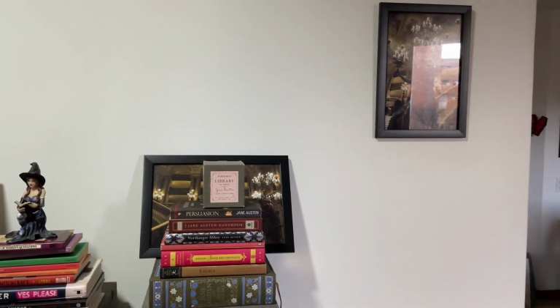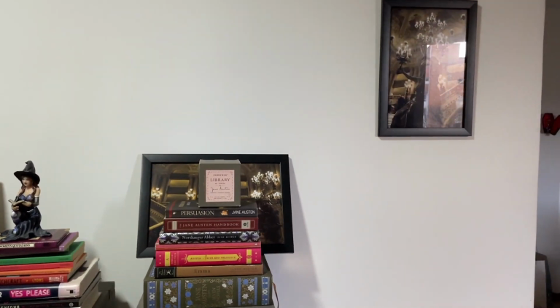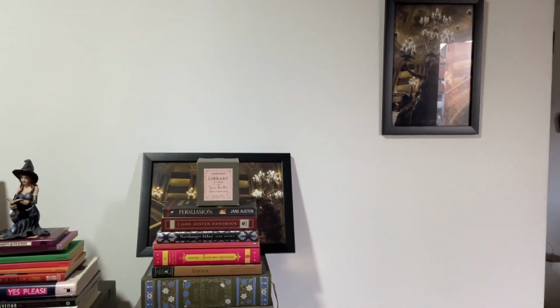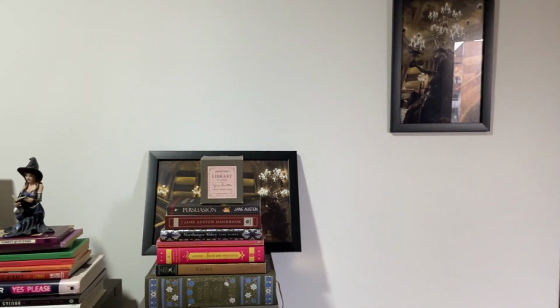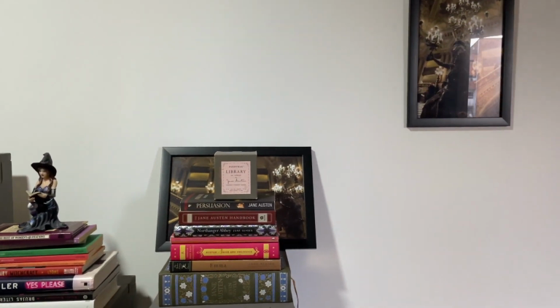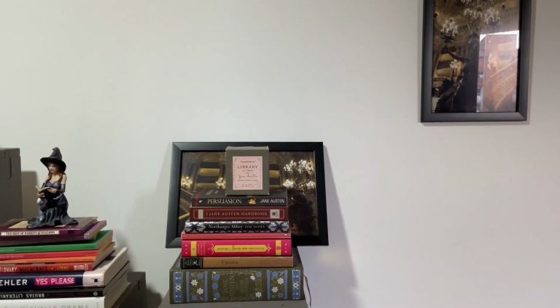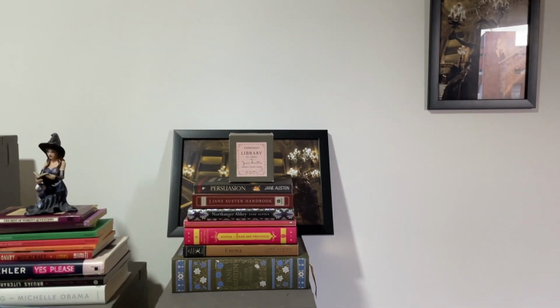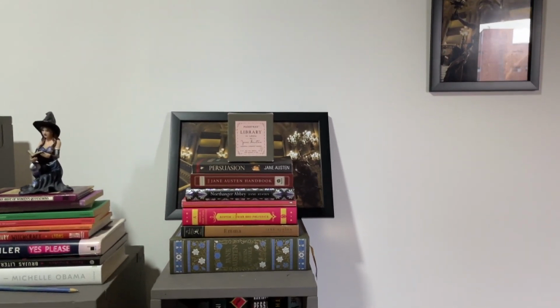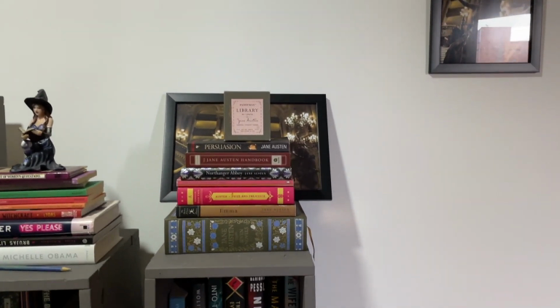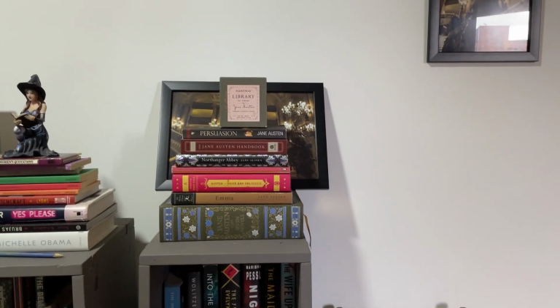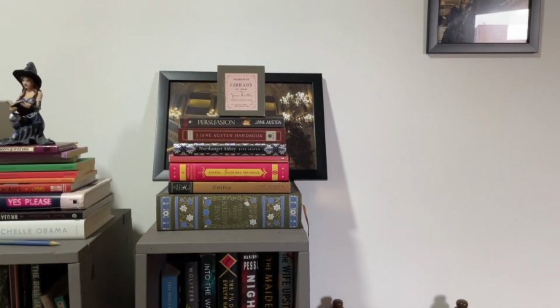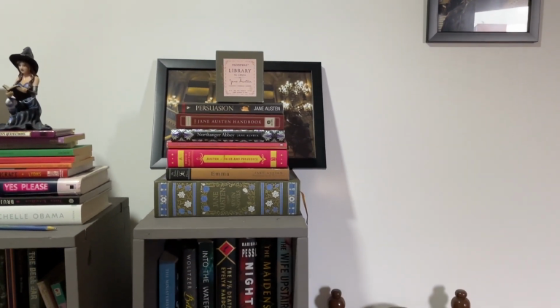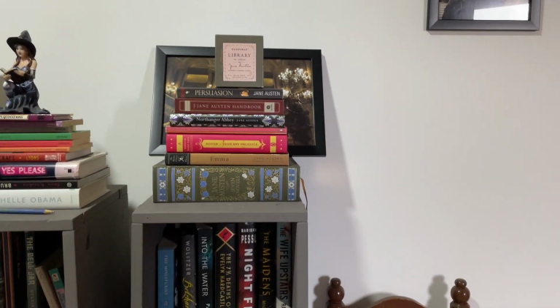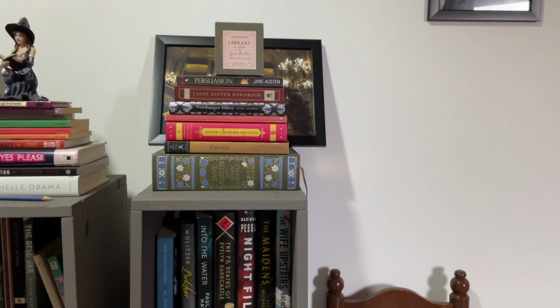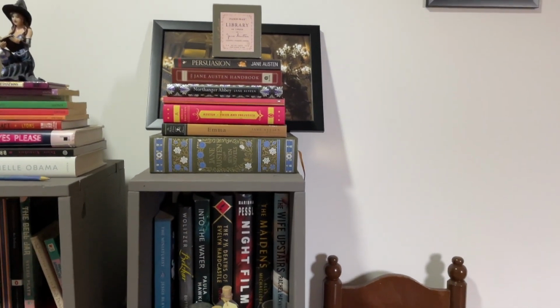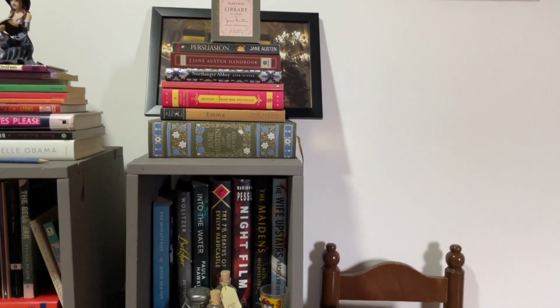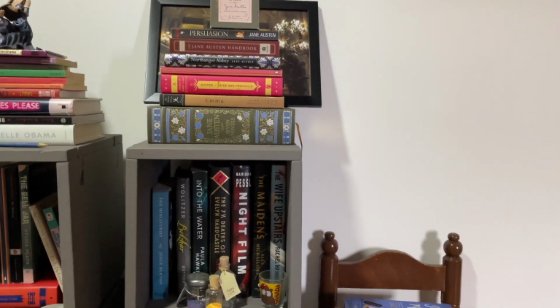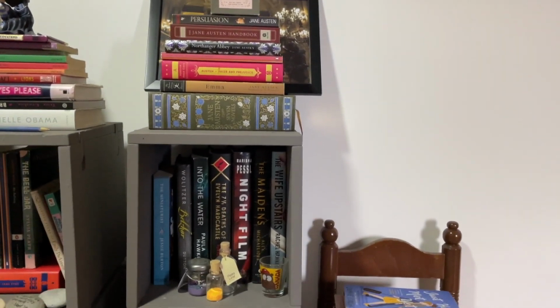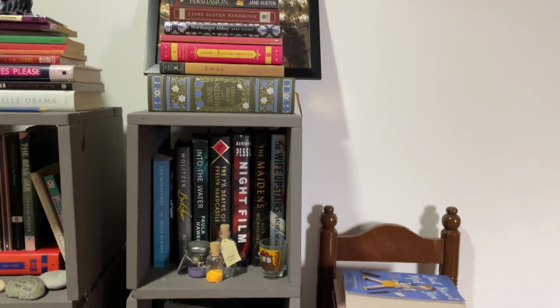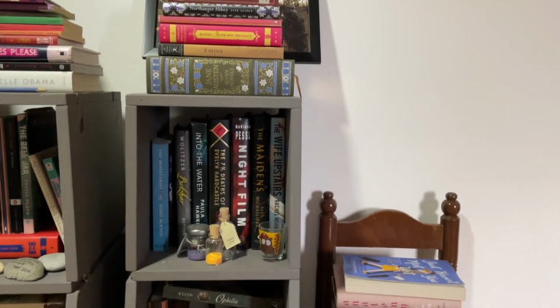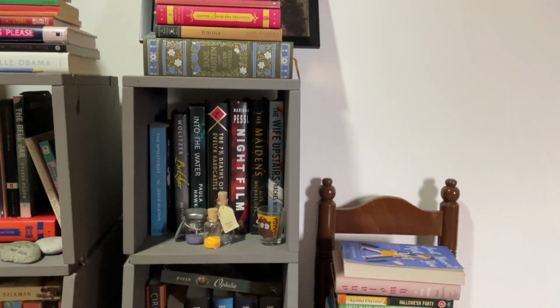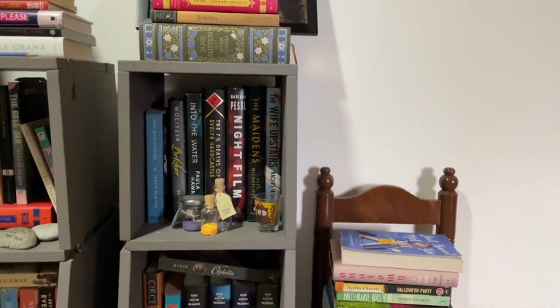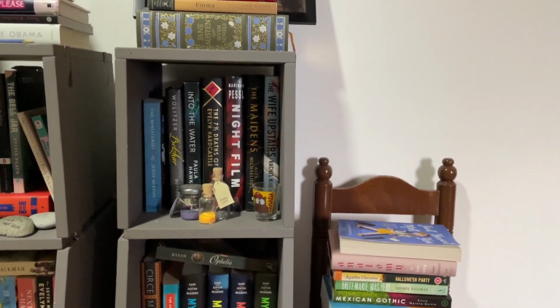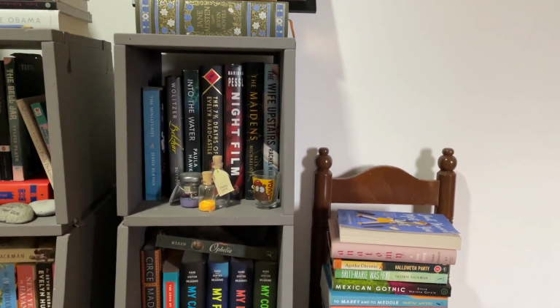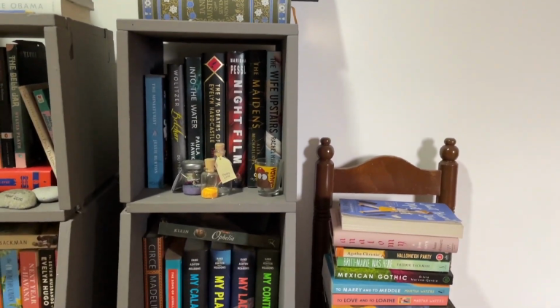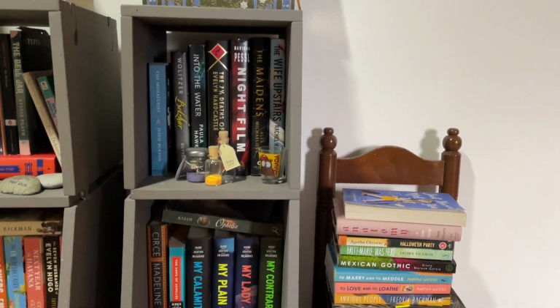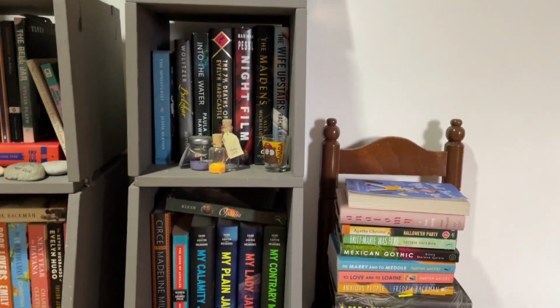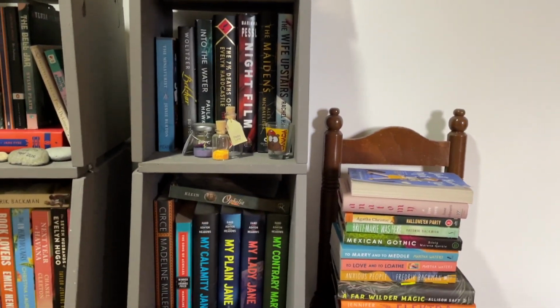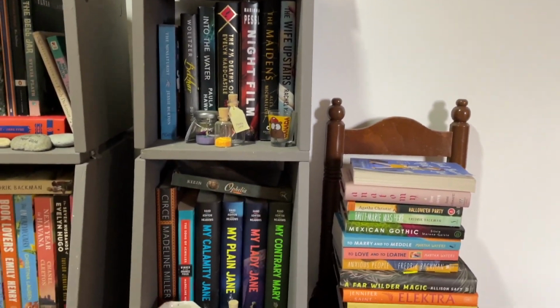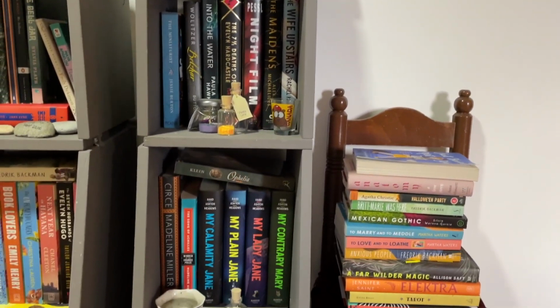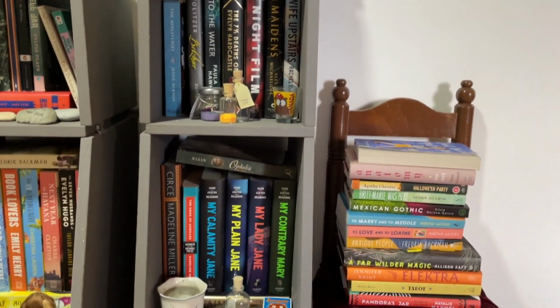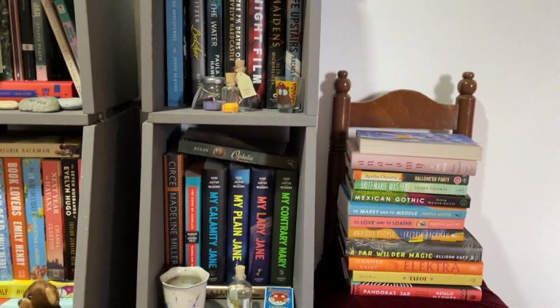And here's a look at my books. I'm just going to leave you with some music for you to enjoy.